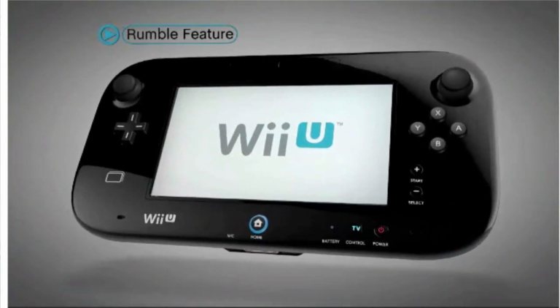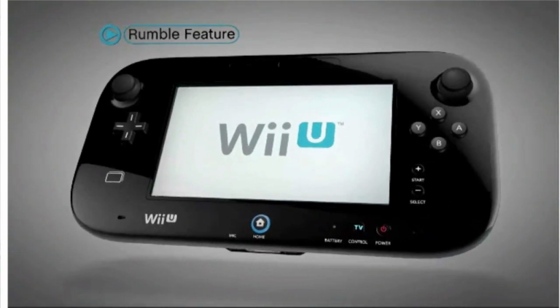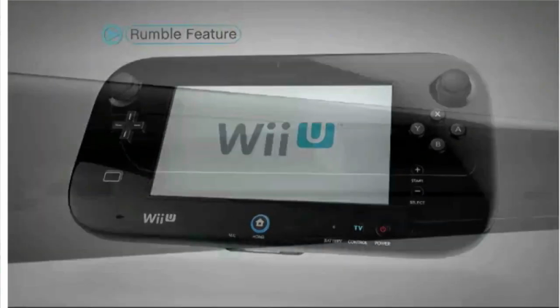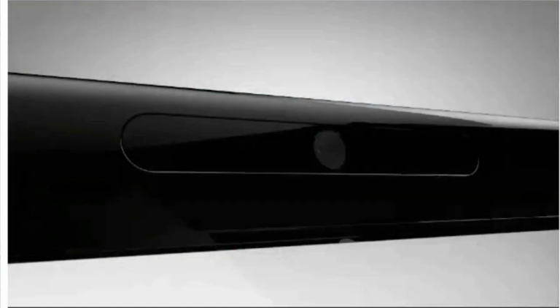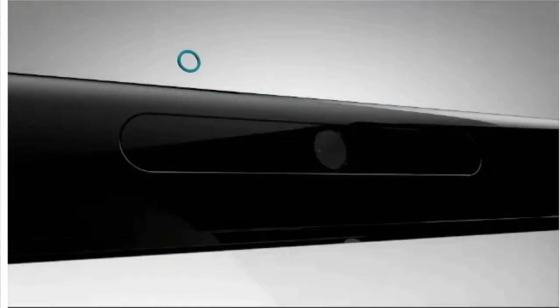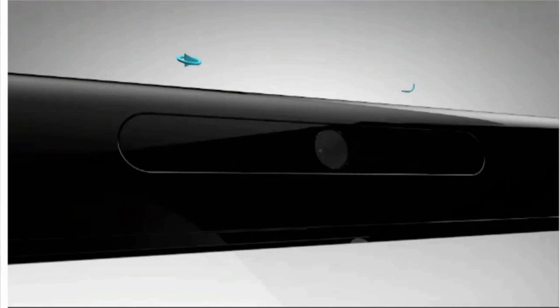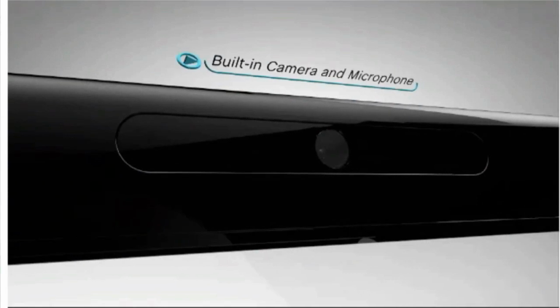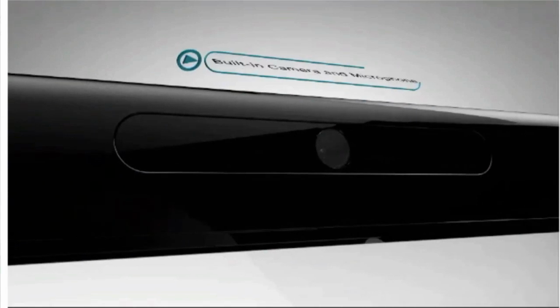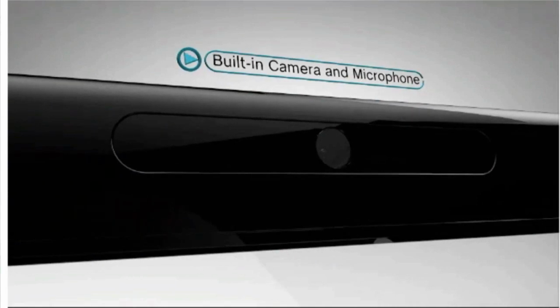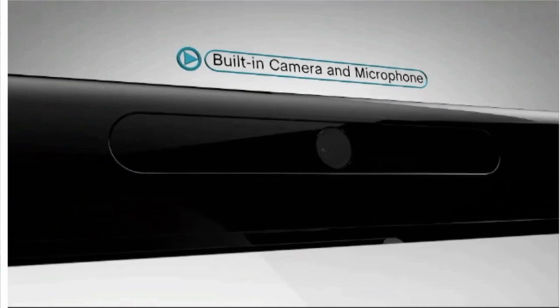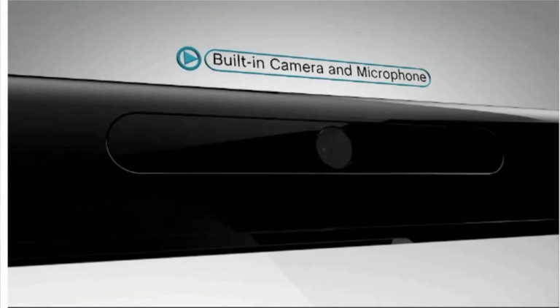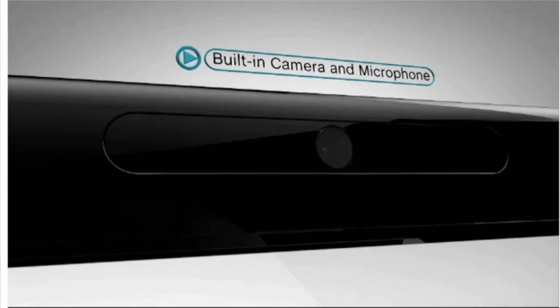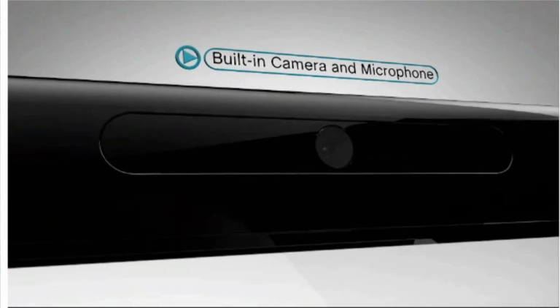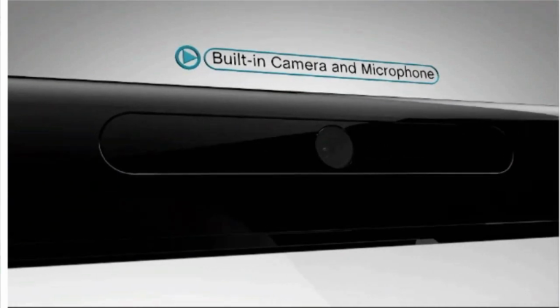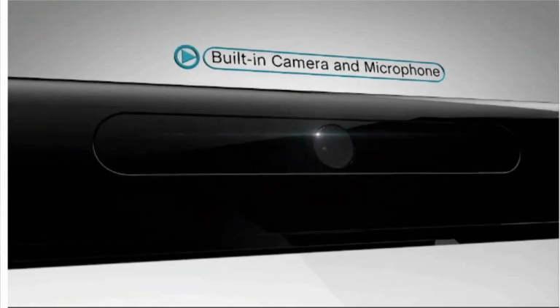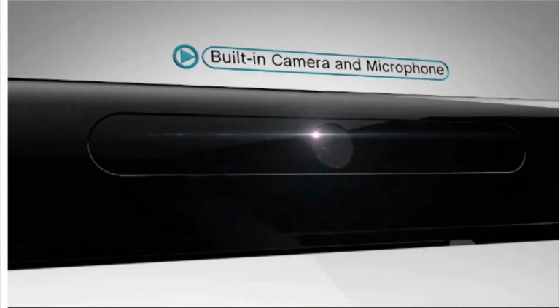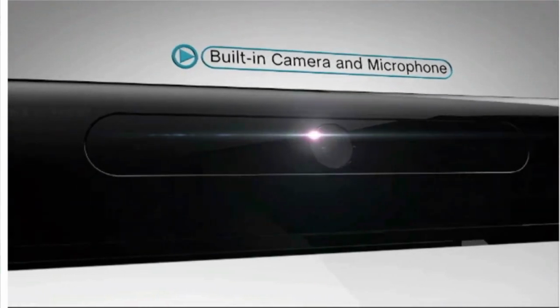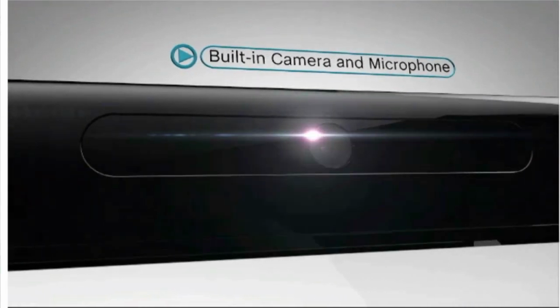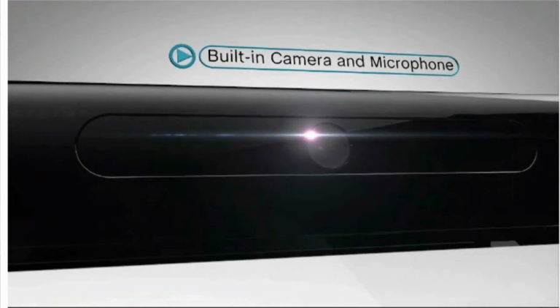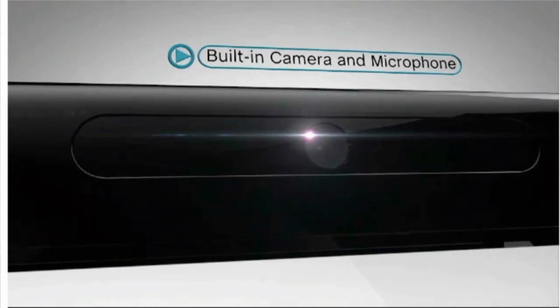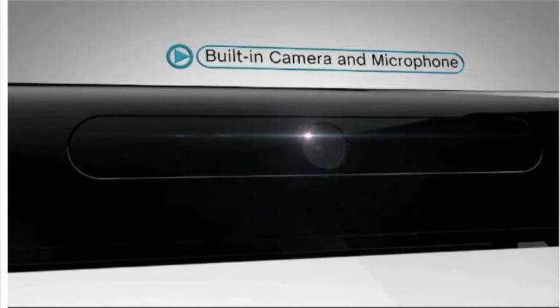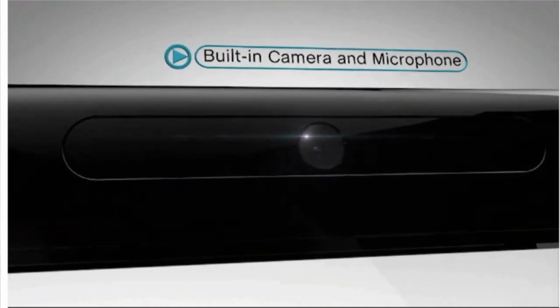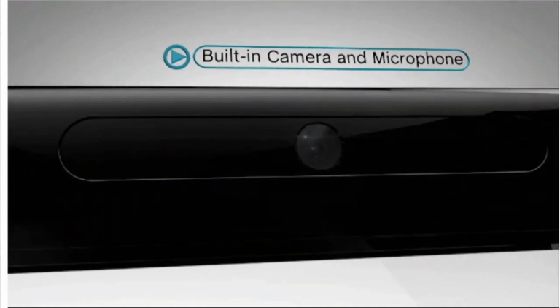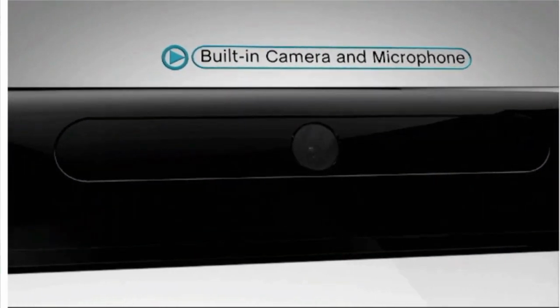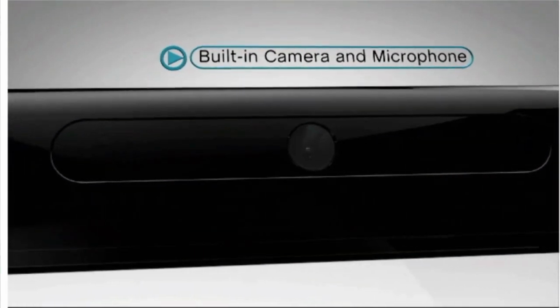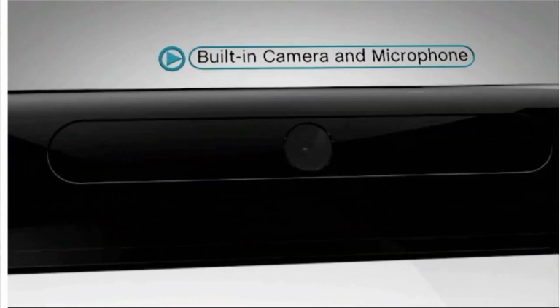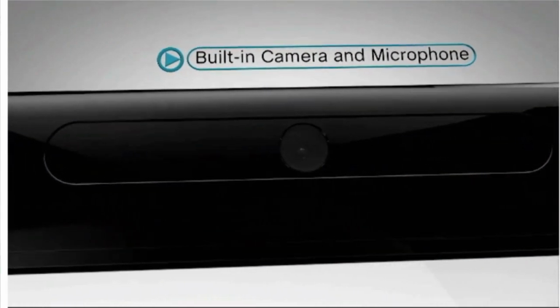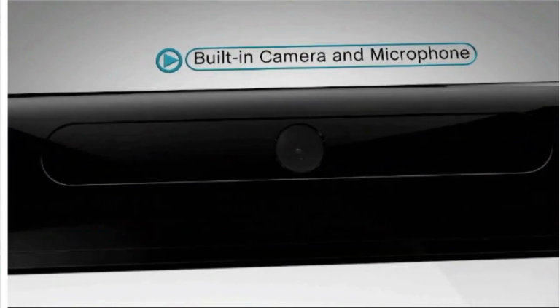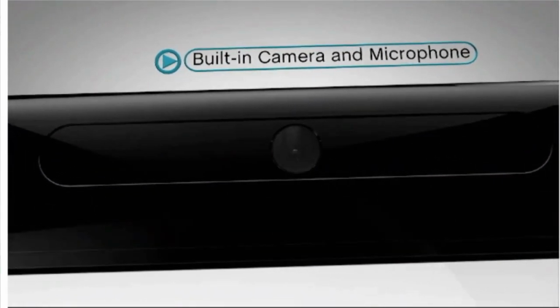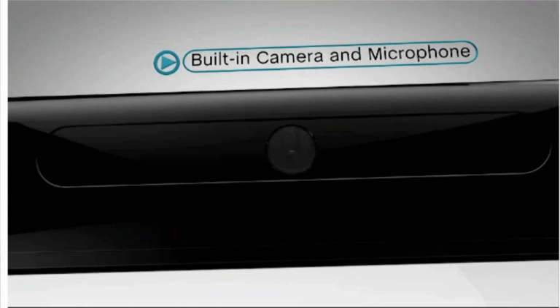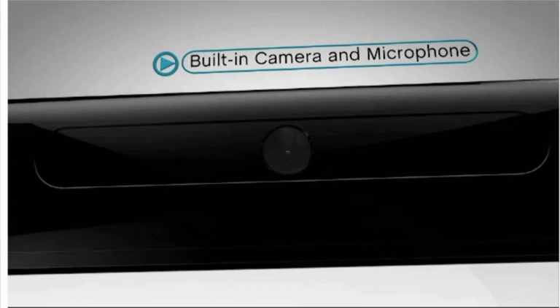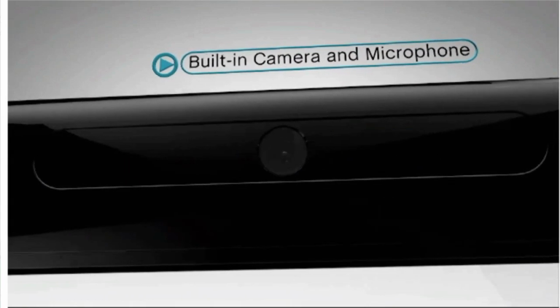The built-in camera and microphone will be used for a variety of software applications, including voice and video chat.